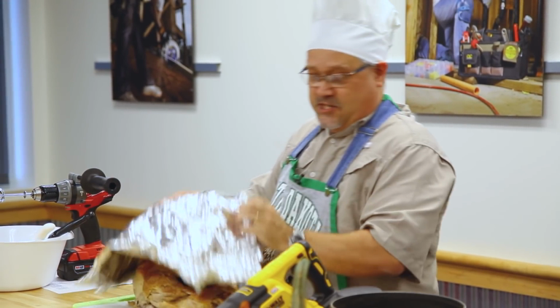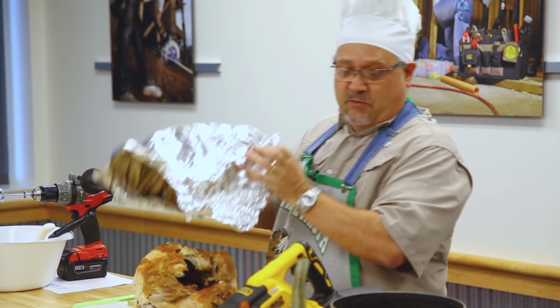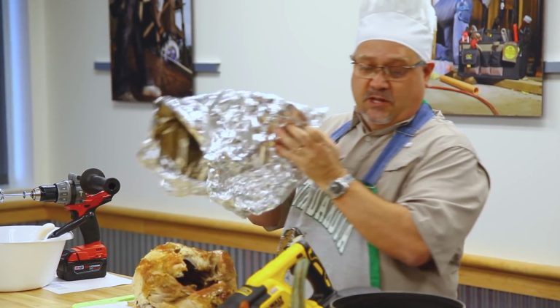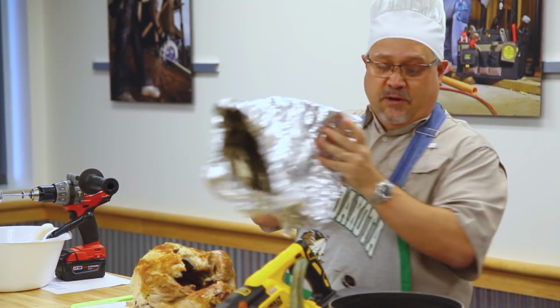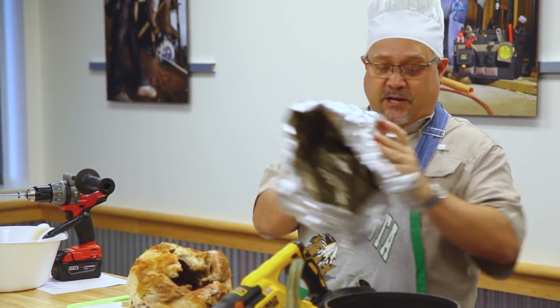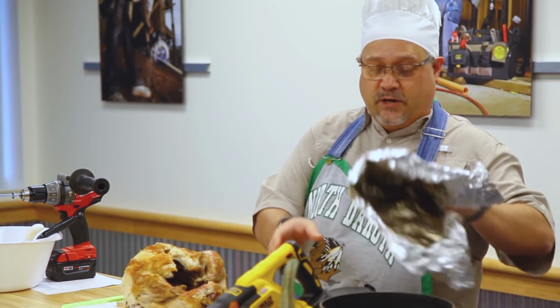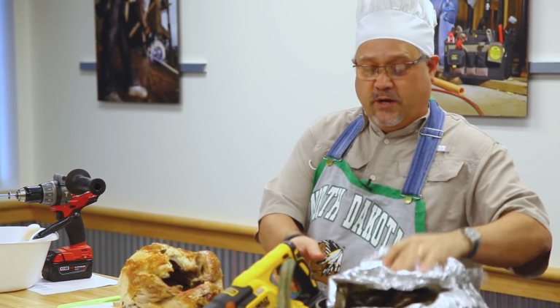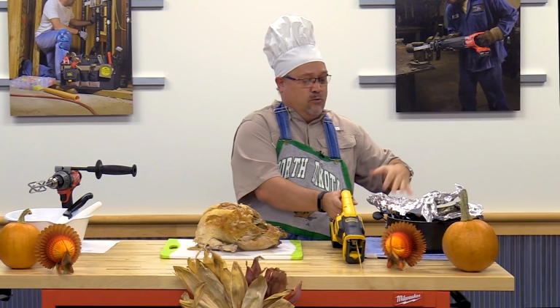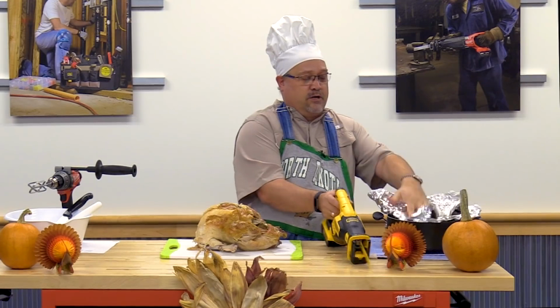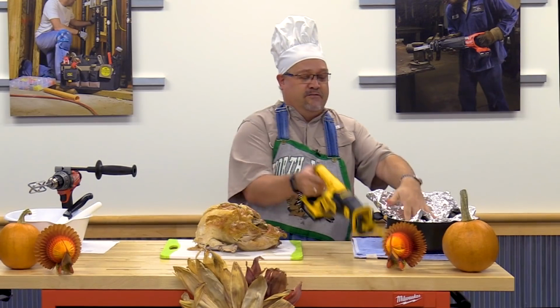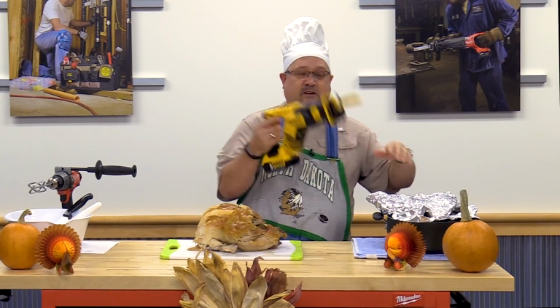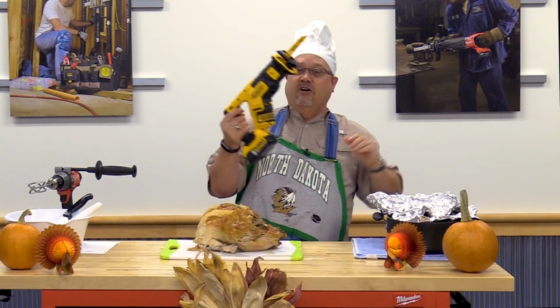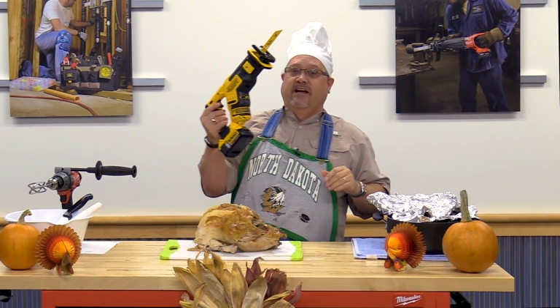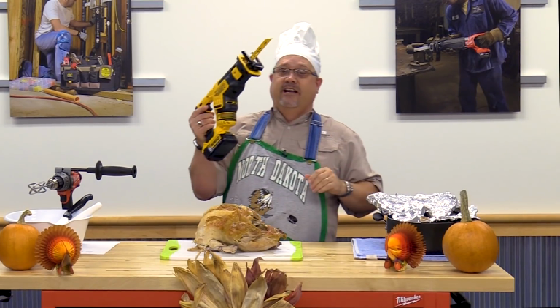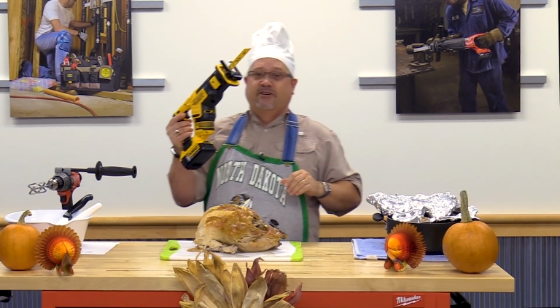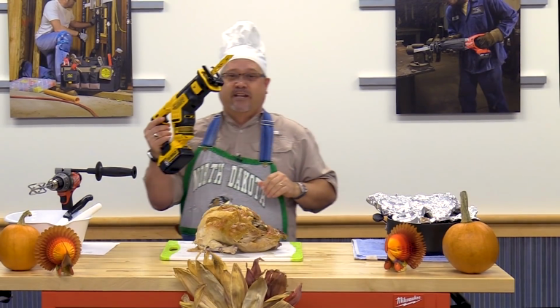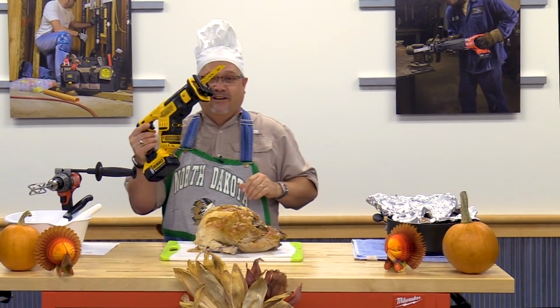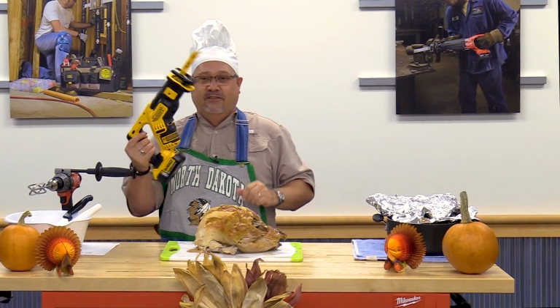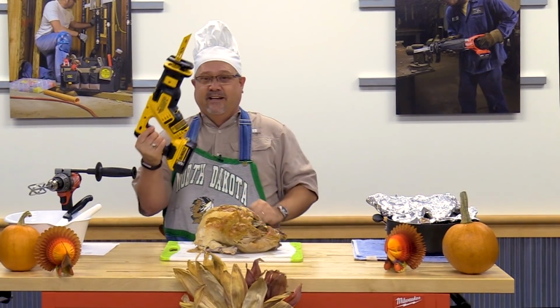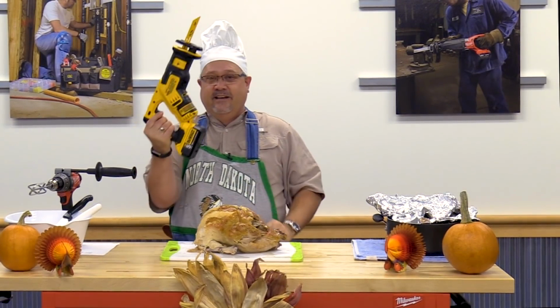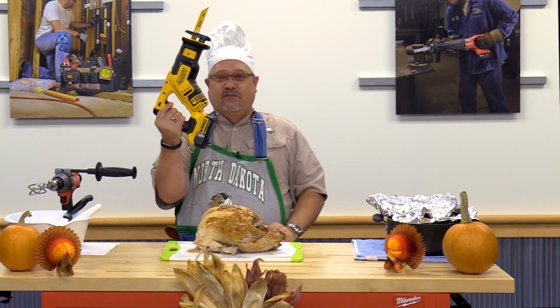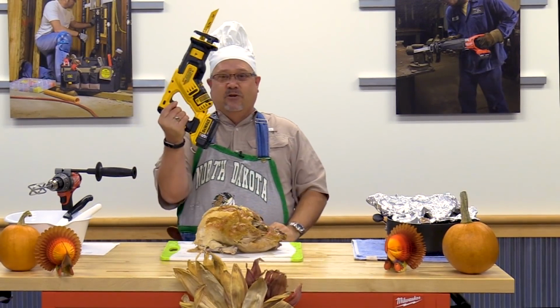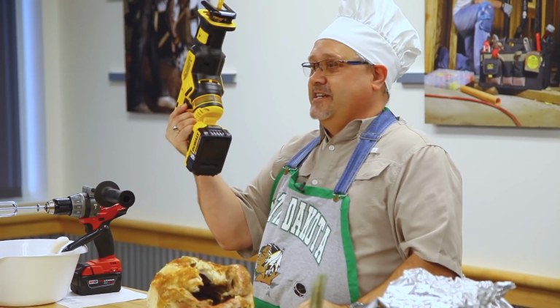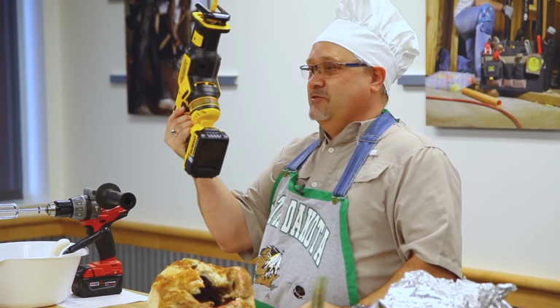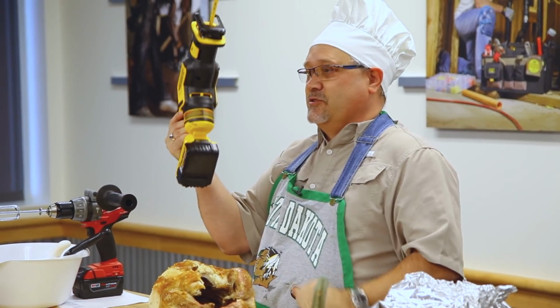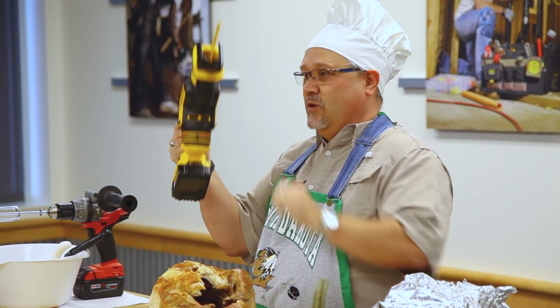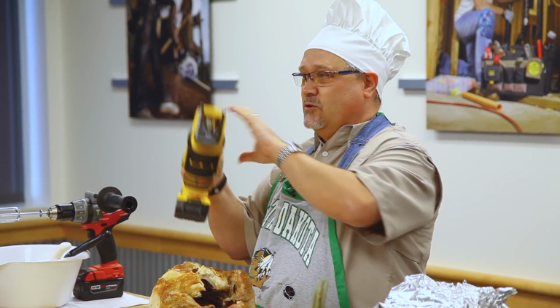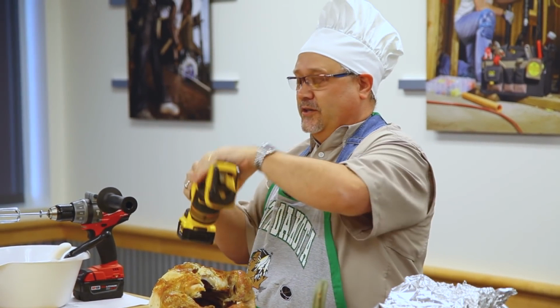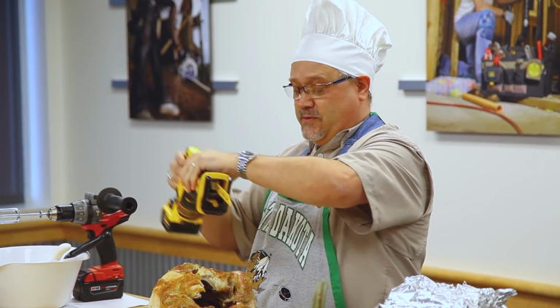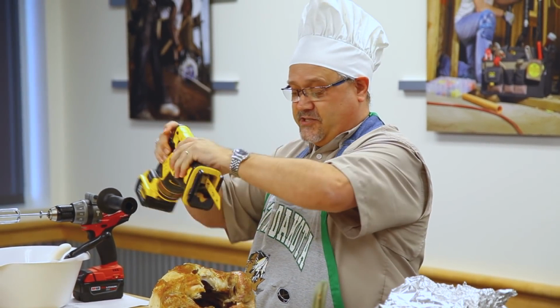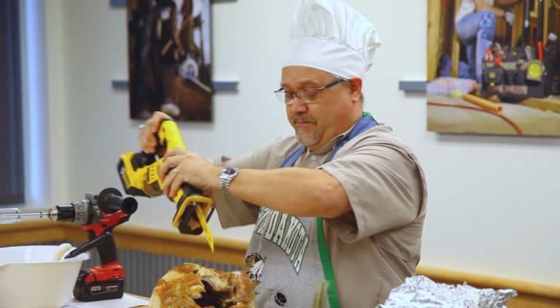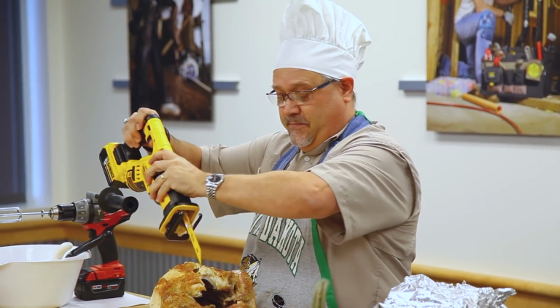If you really want to make quick work of your holiday turkey carving, of course, you use the DeWalt Cordless Reciprocating Saw.